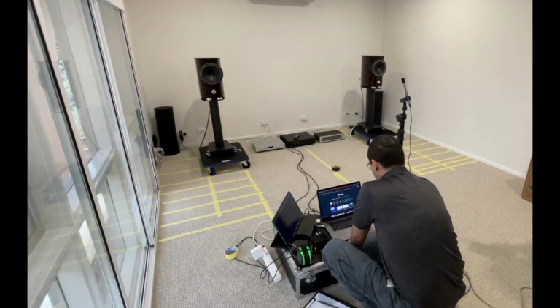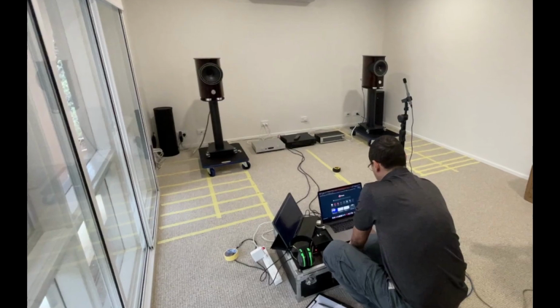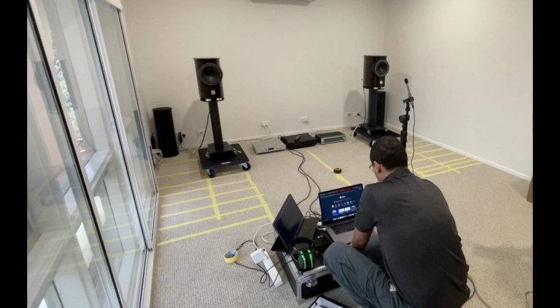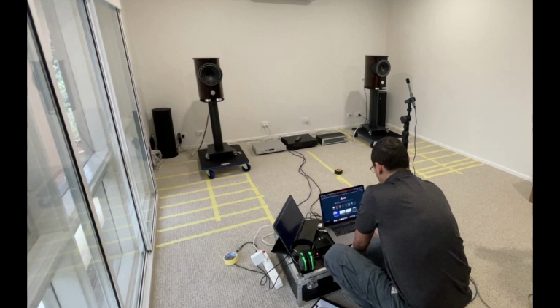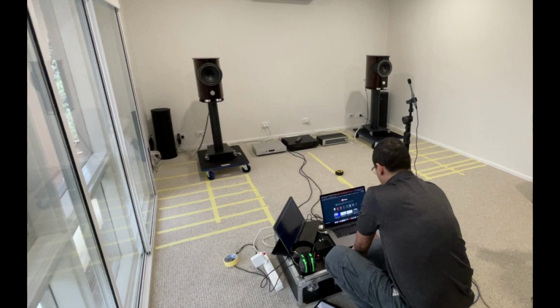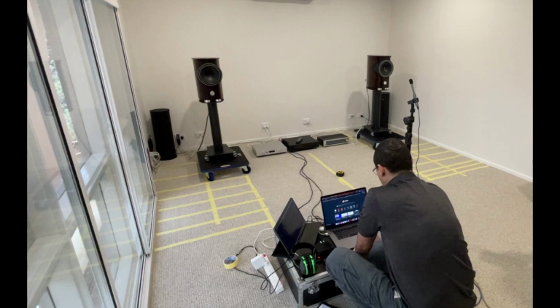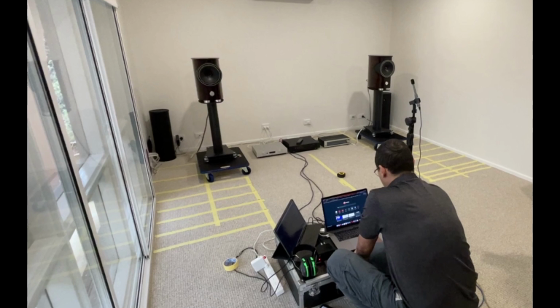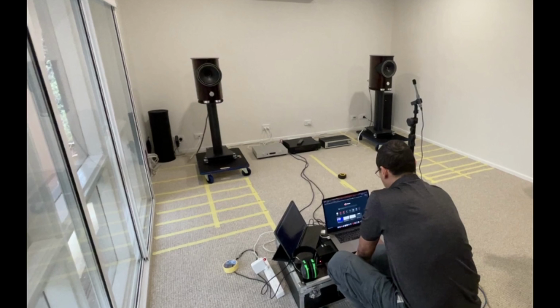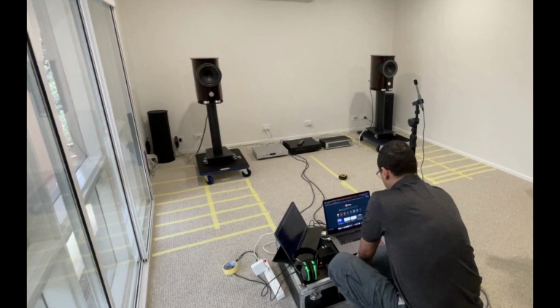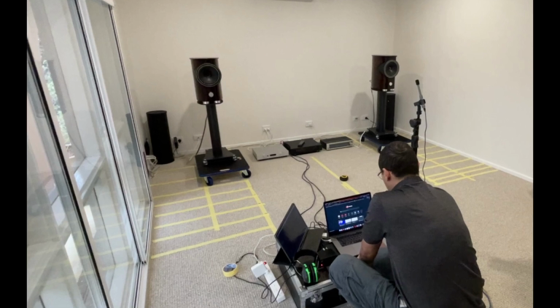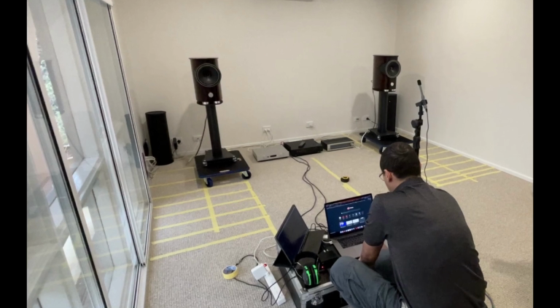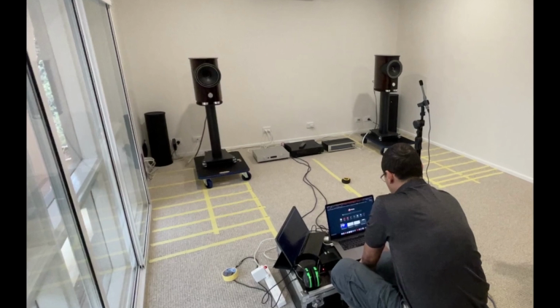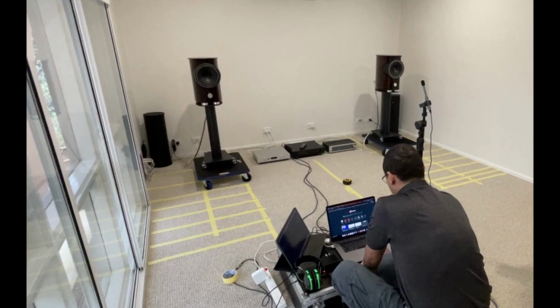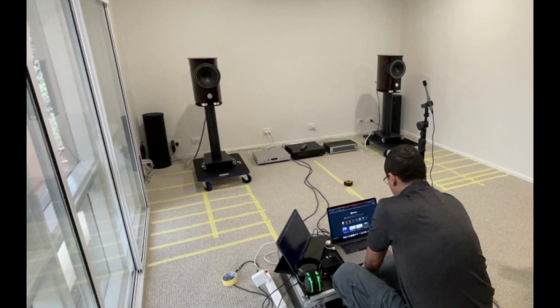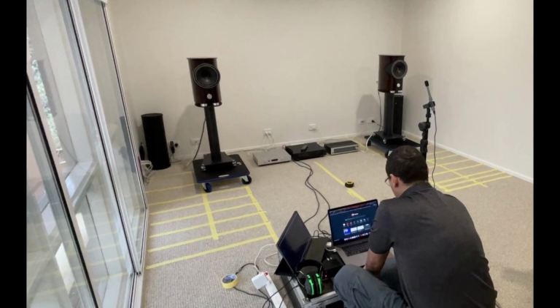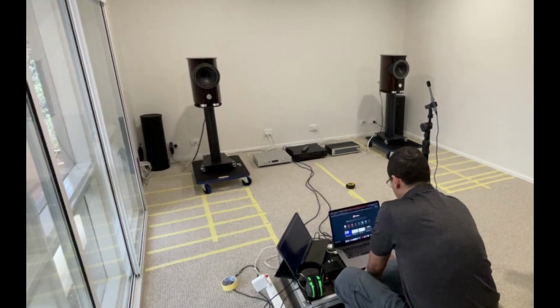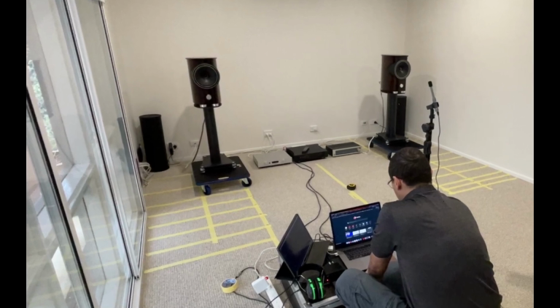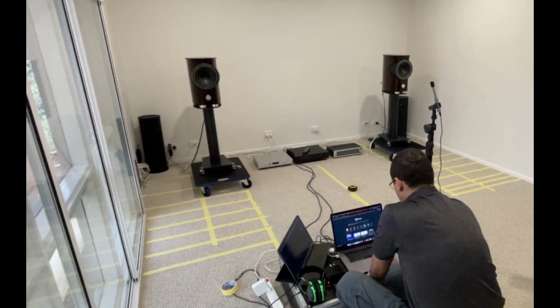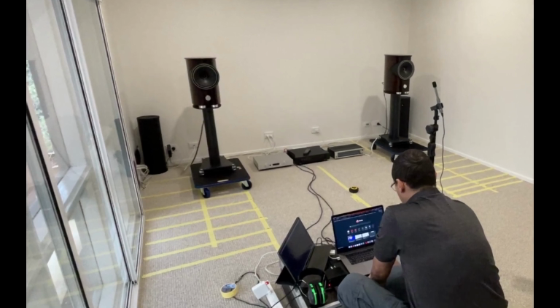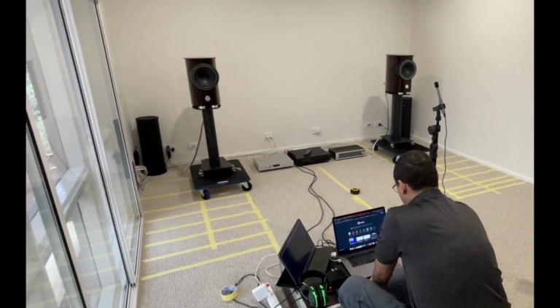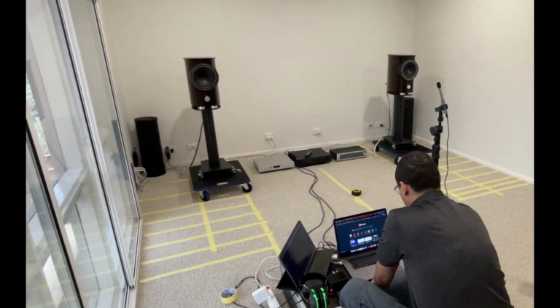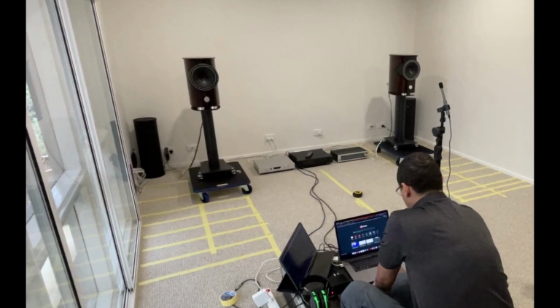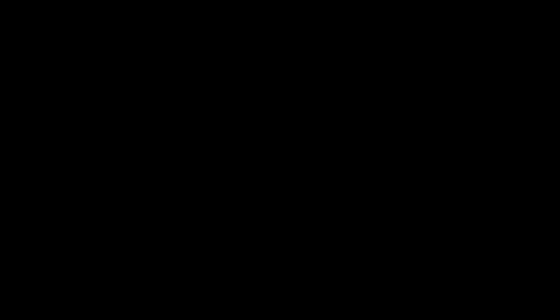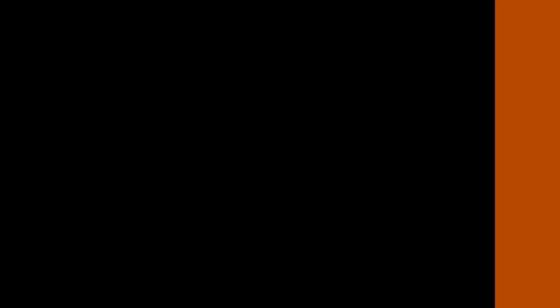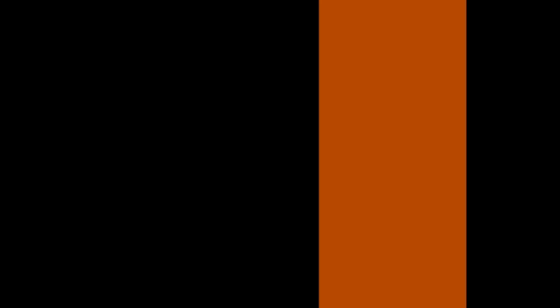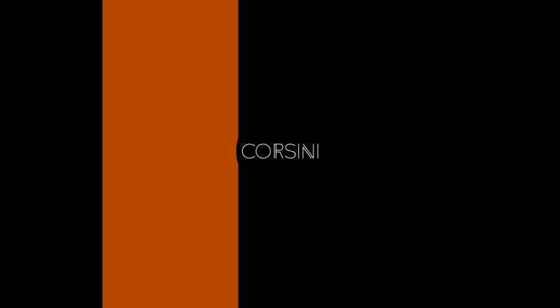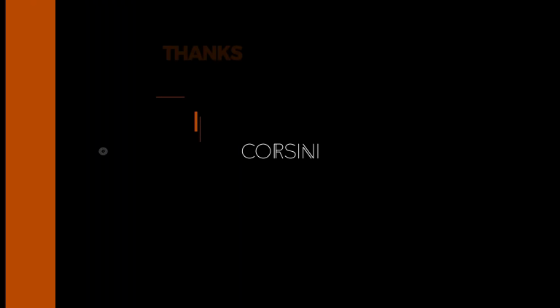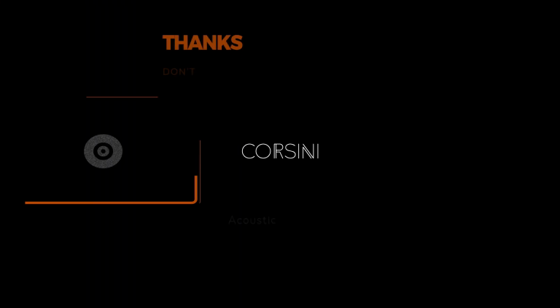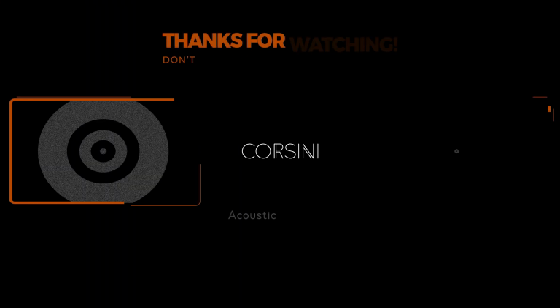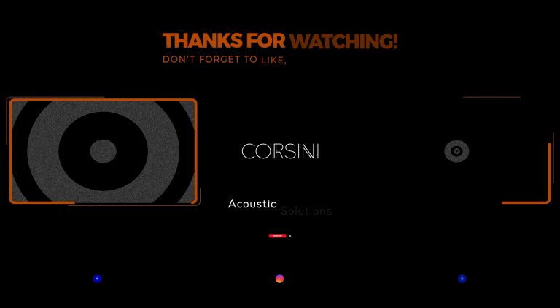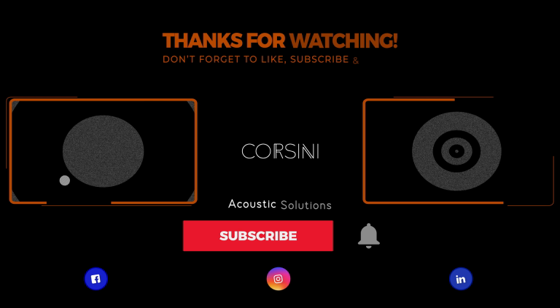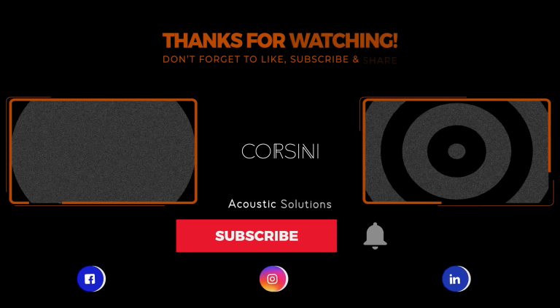To learn more about the AVAA-C214 and how it can transform your room, visit corsini.com.au — available now for both studio and hi-fi setups.